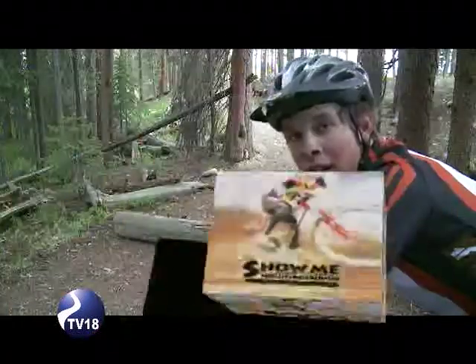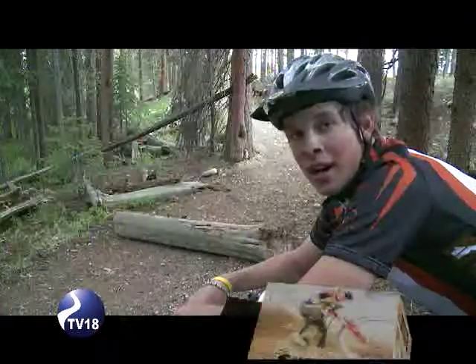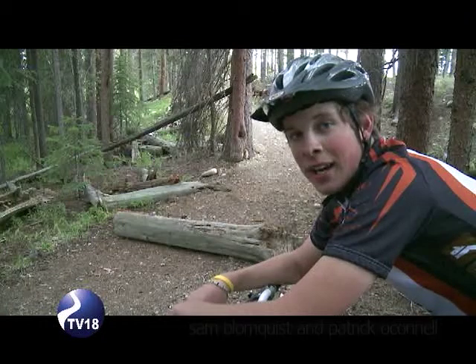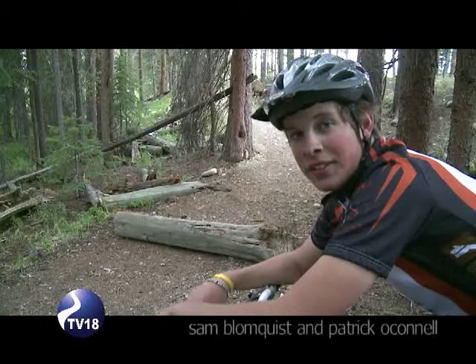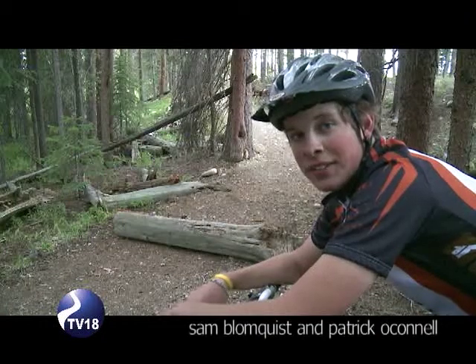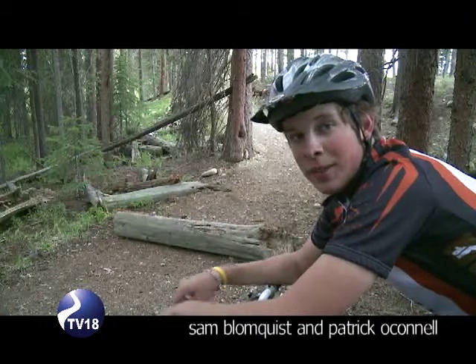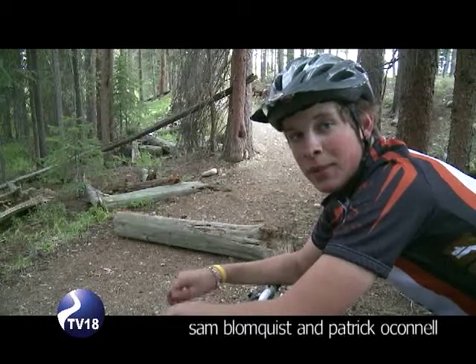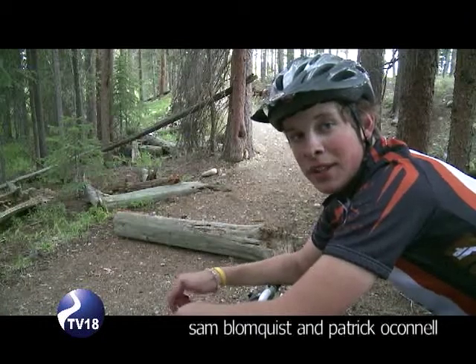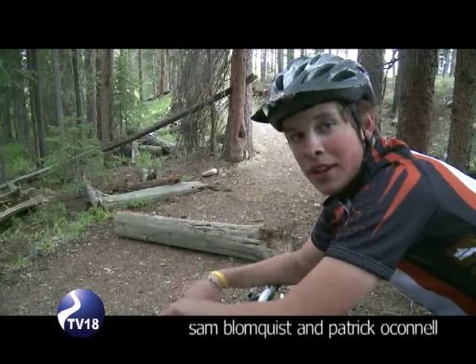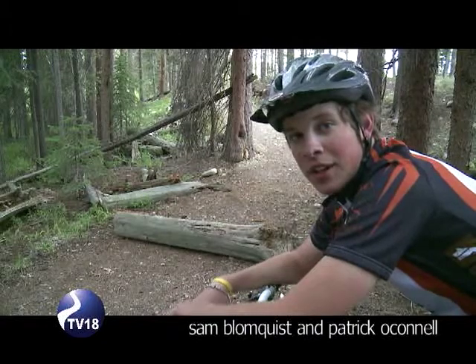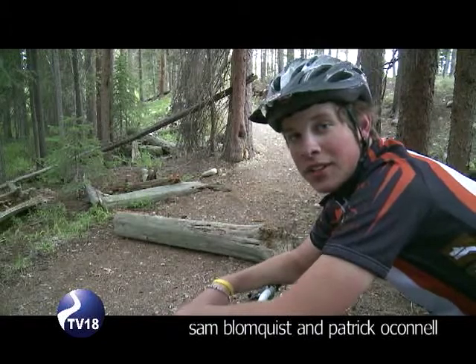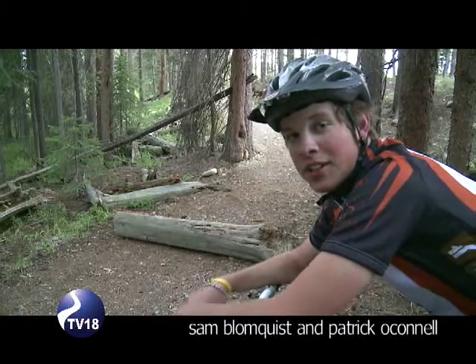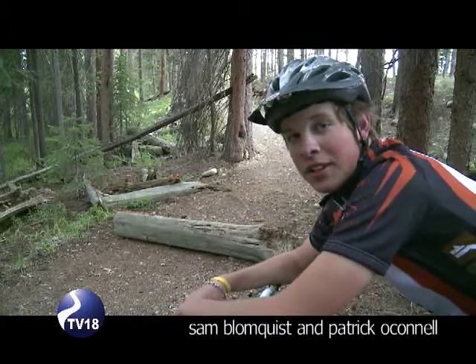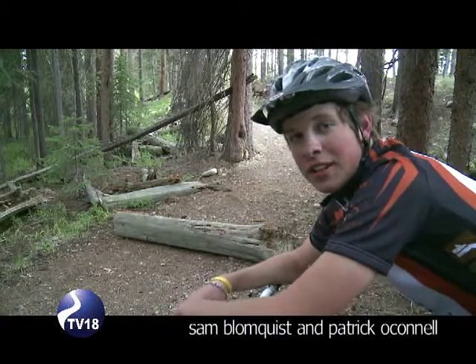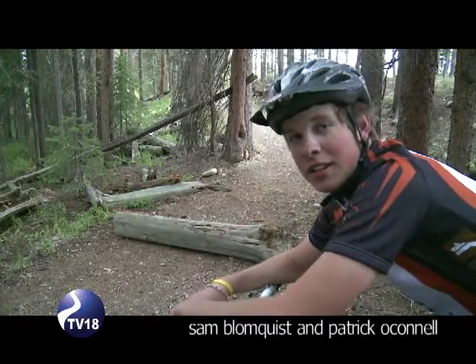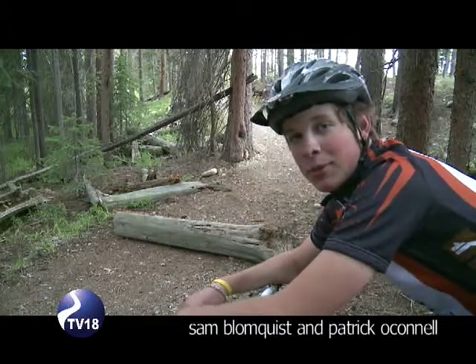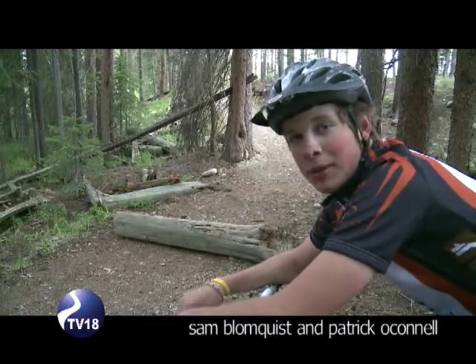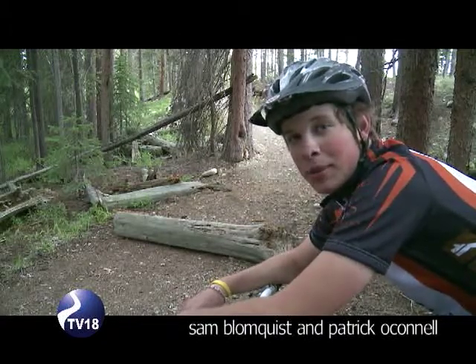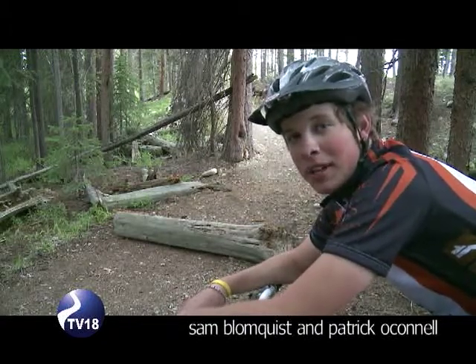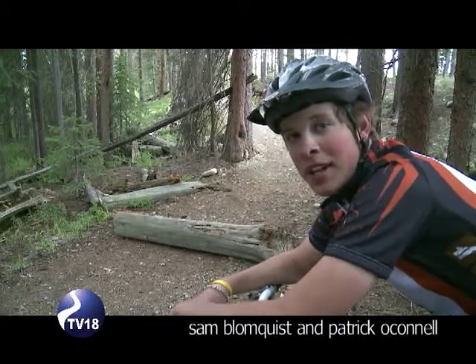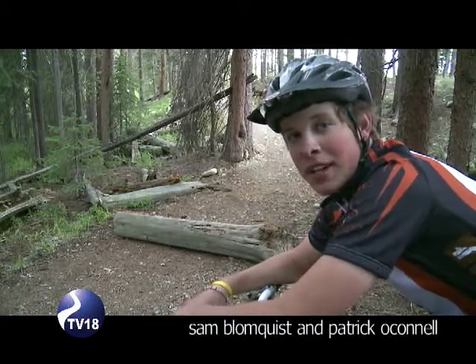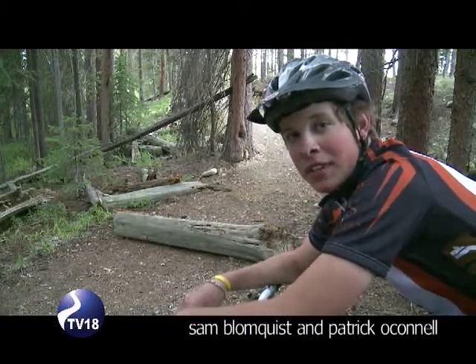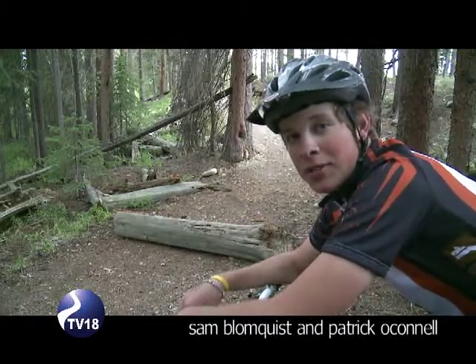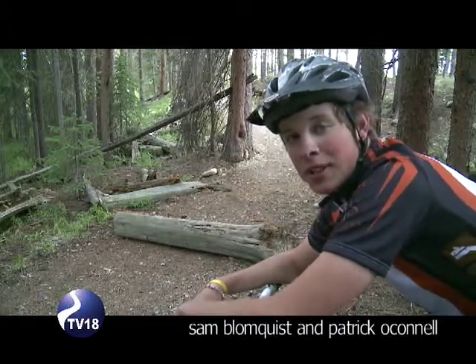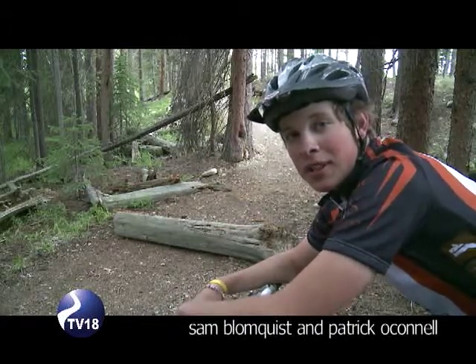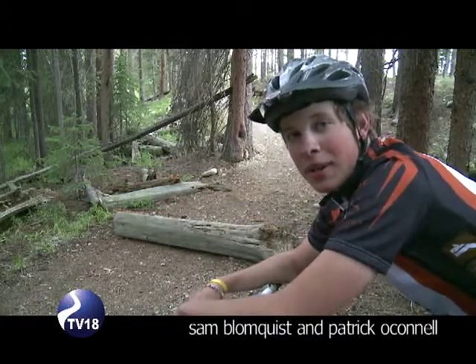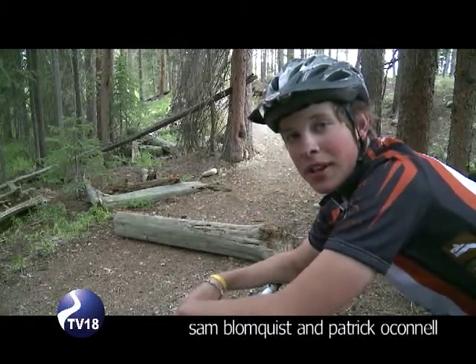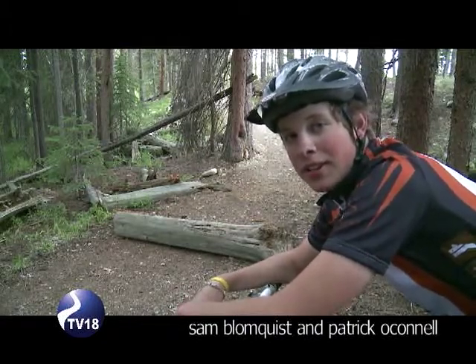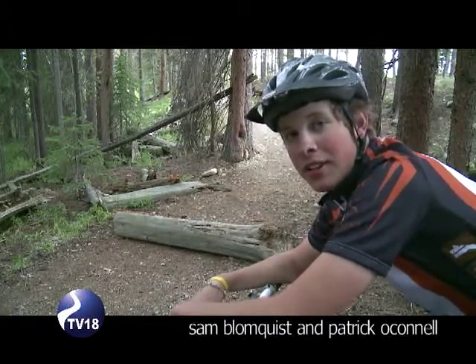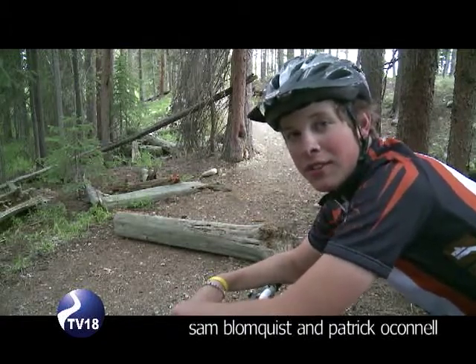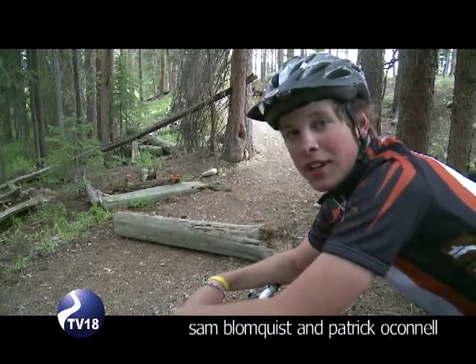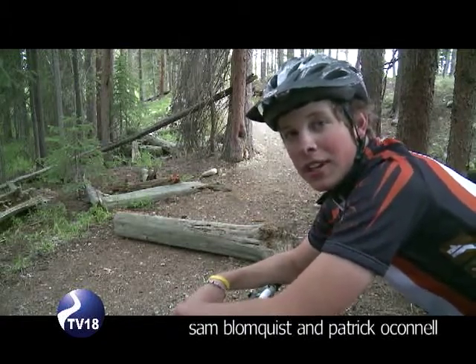Hi, this is Sam with RSN Channel 18 from Winter Park. And here's a quick tip on how to get over a log.